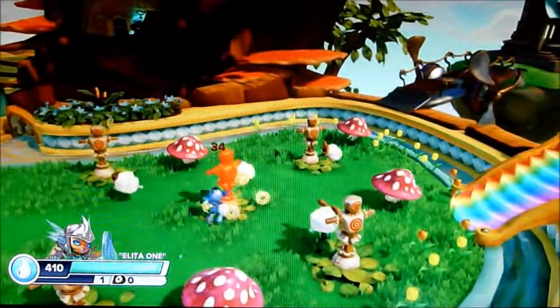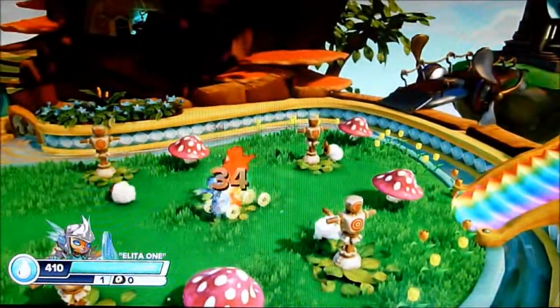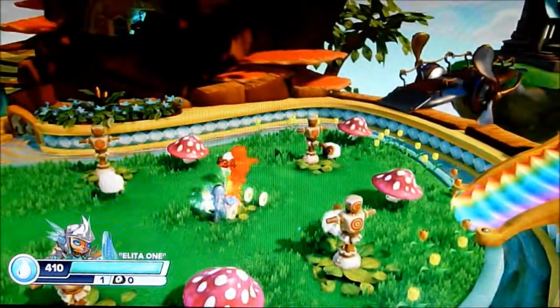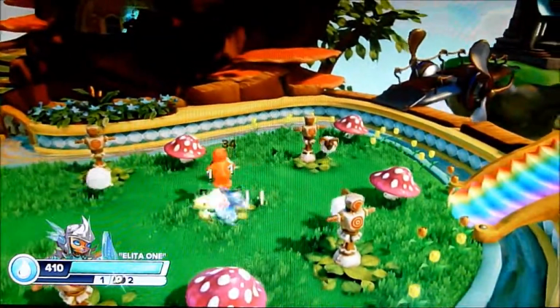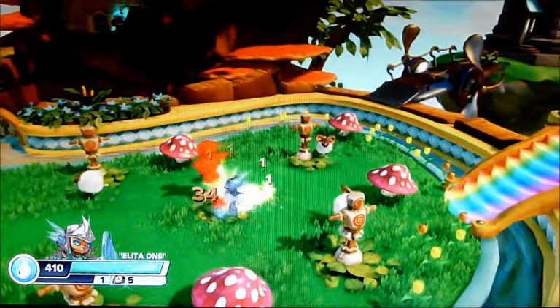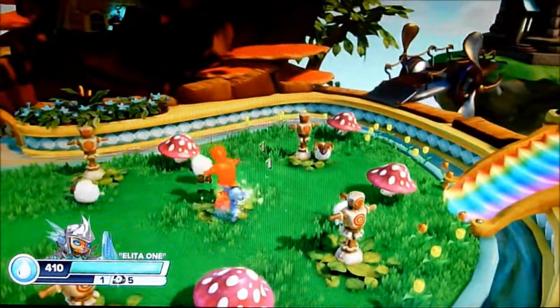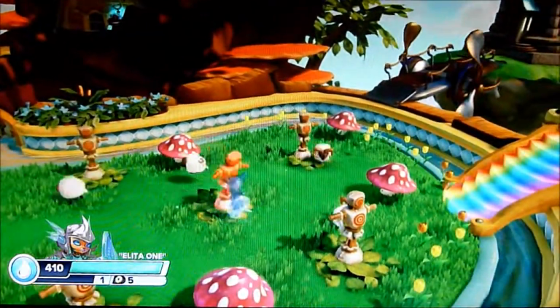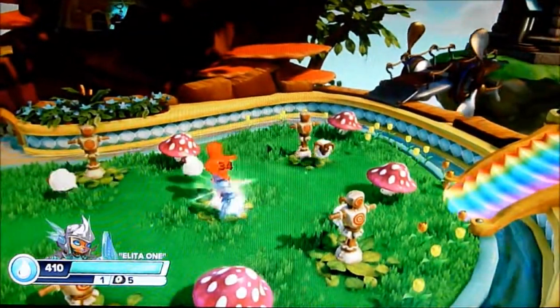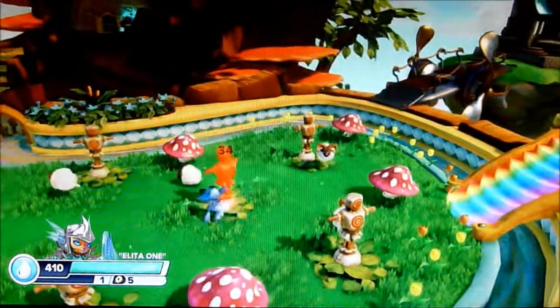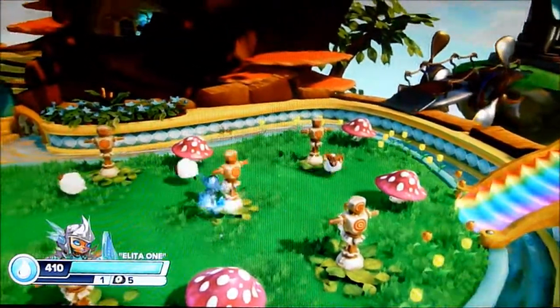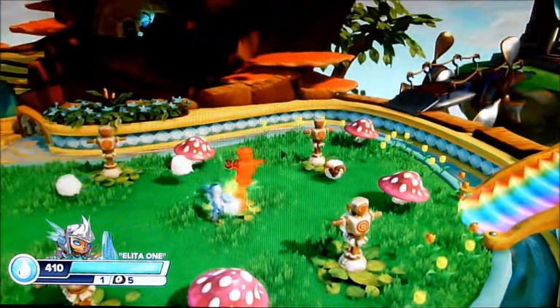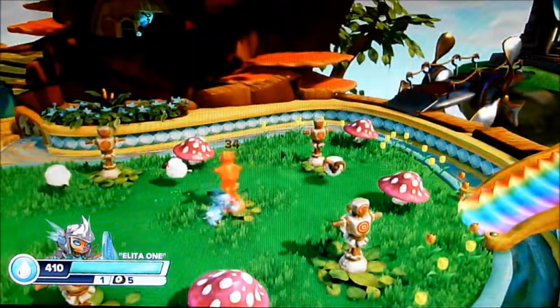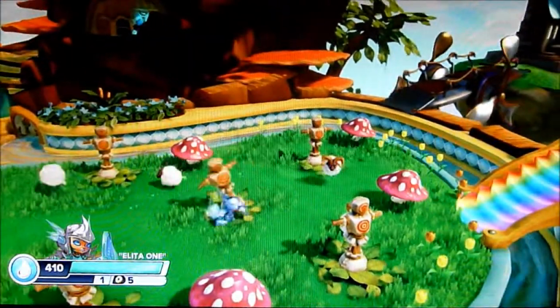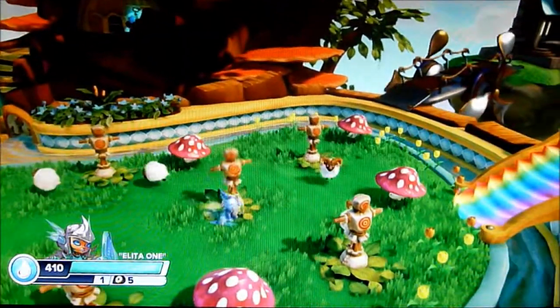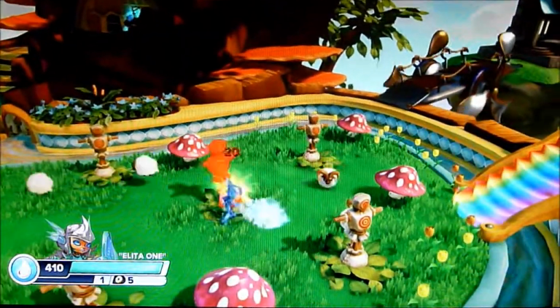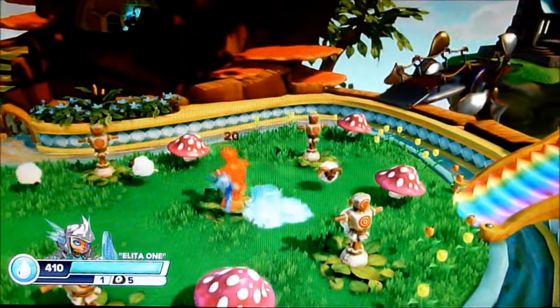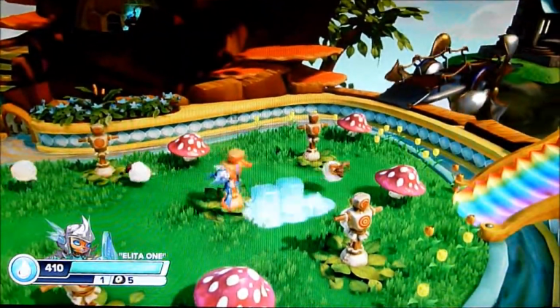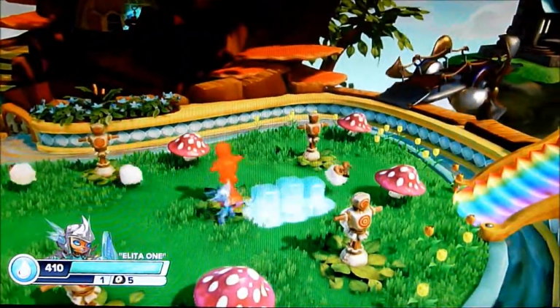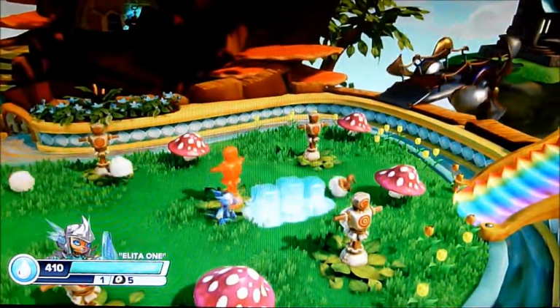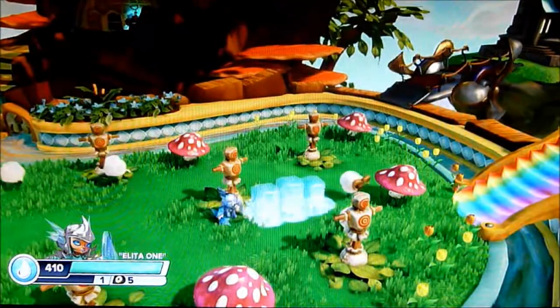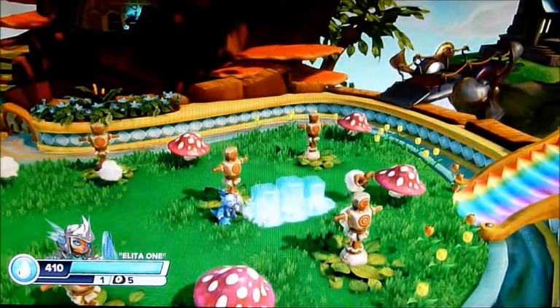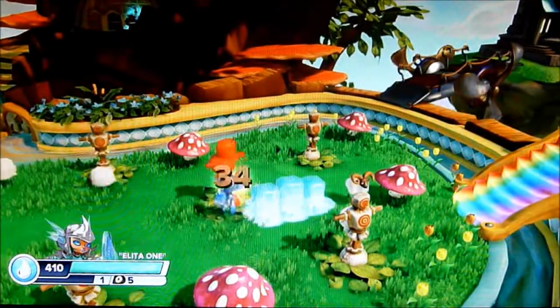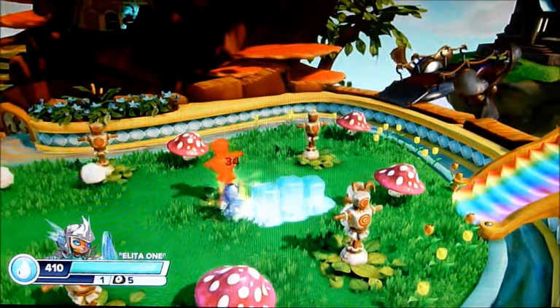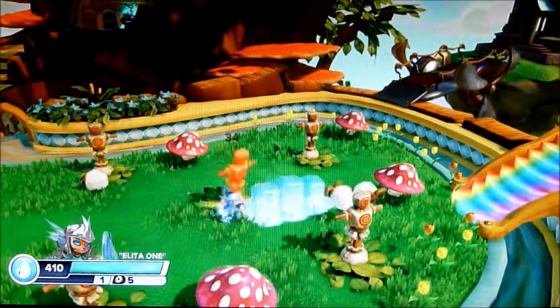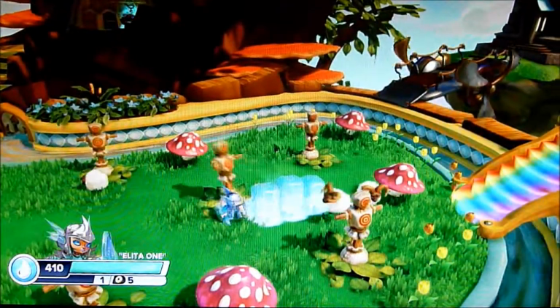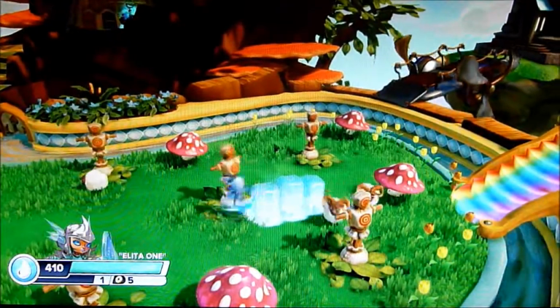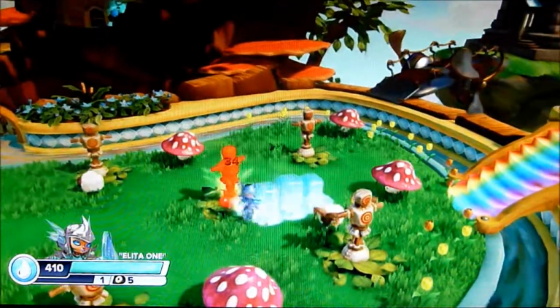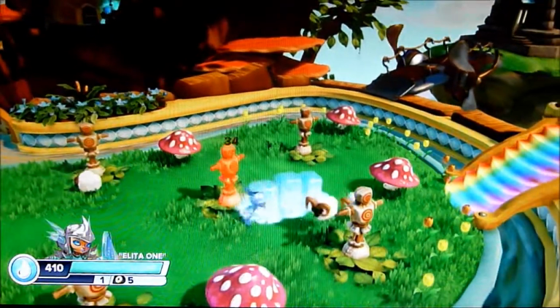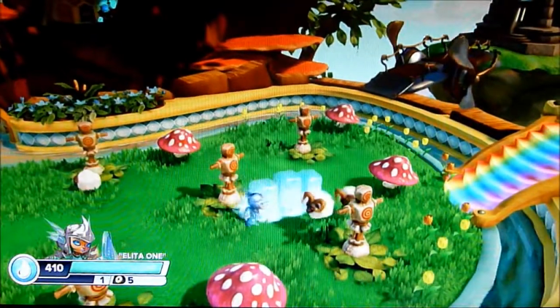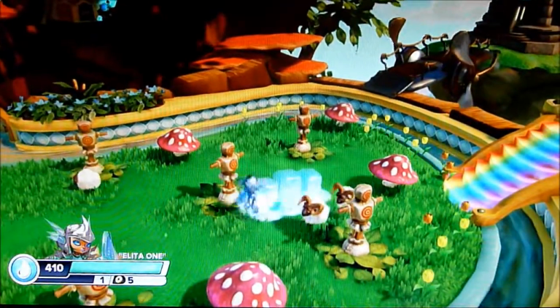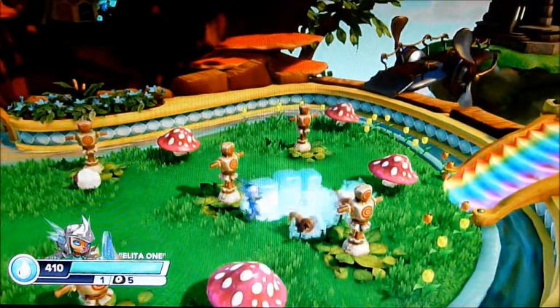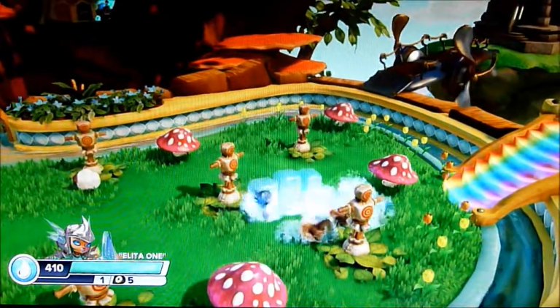So you've got a standard attack there on the square button, and you've got these ice walls as well.